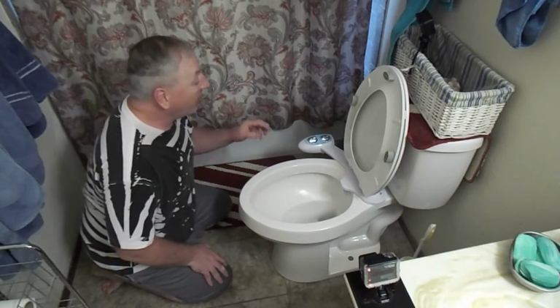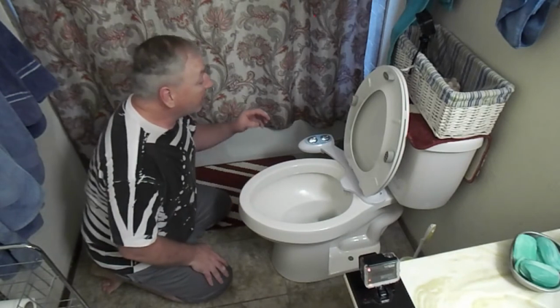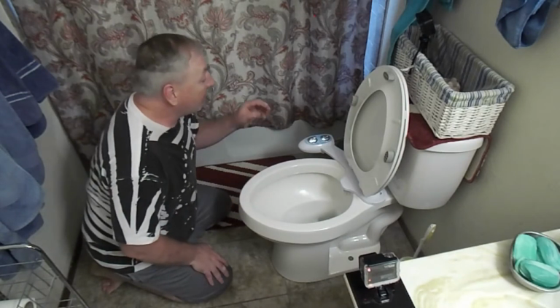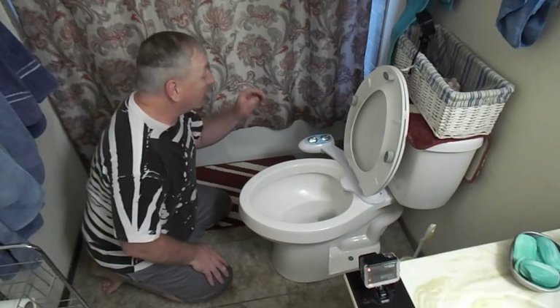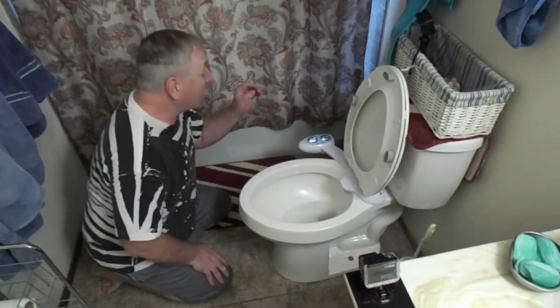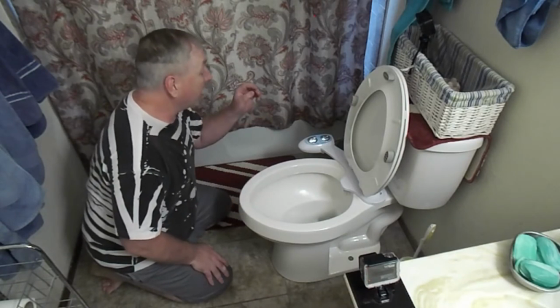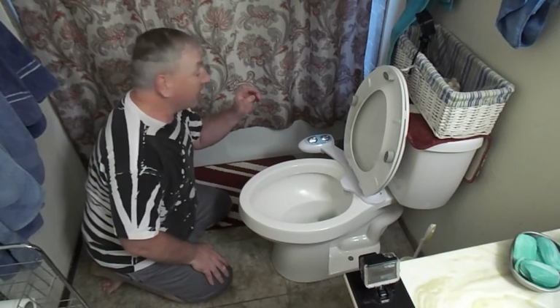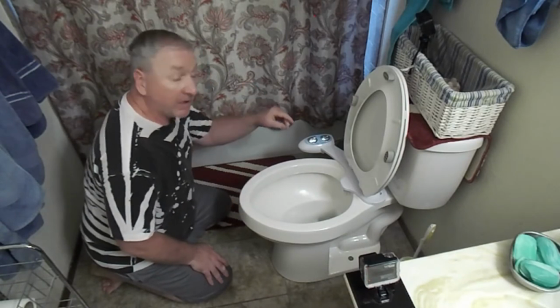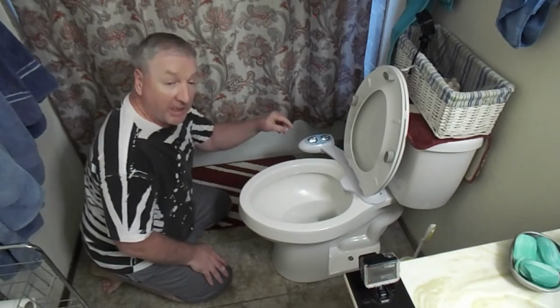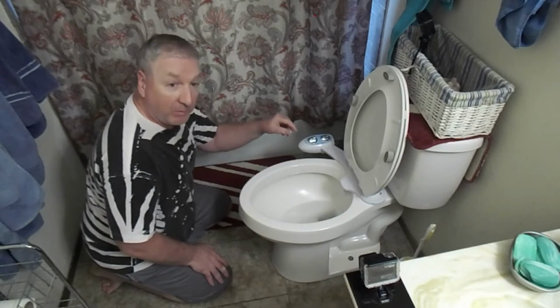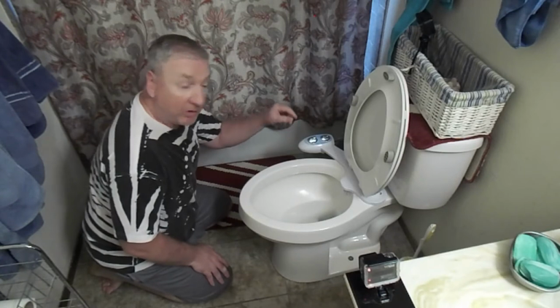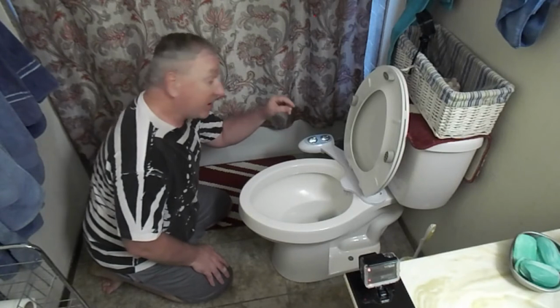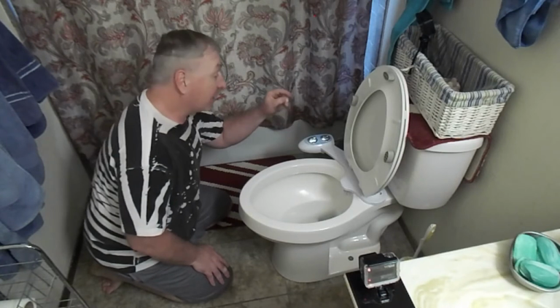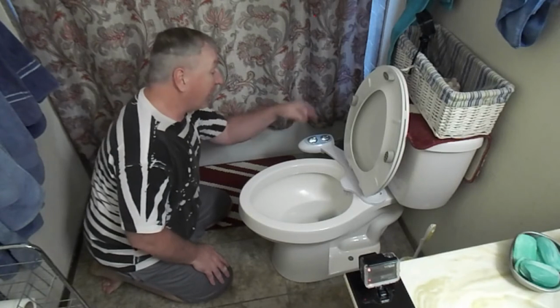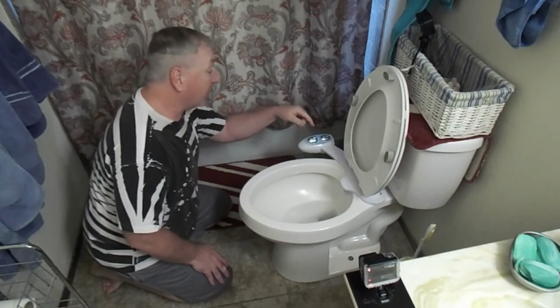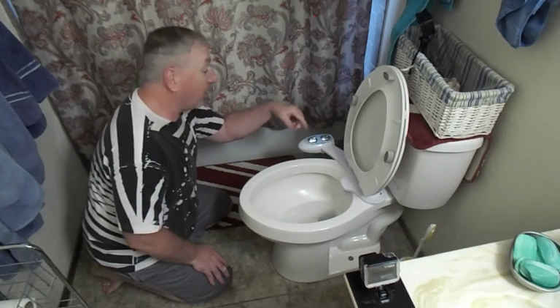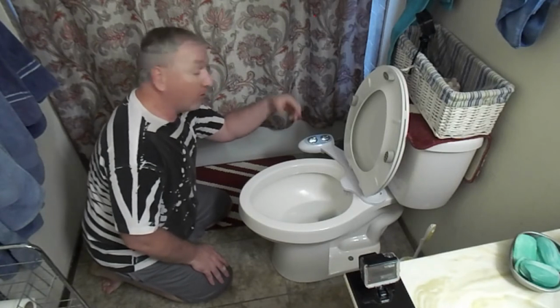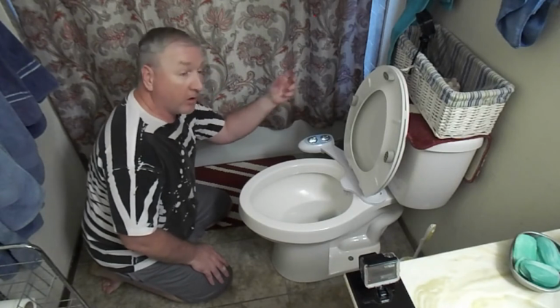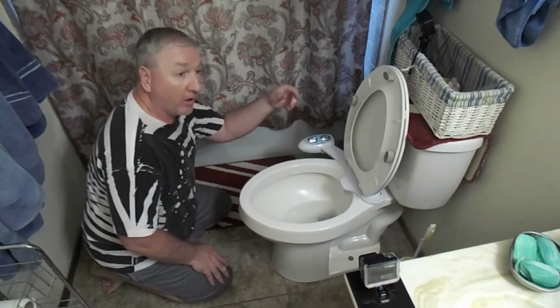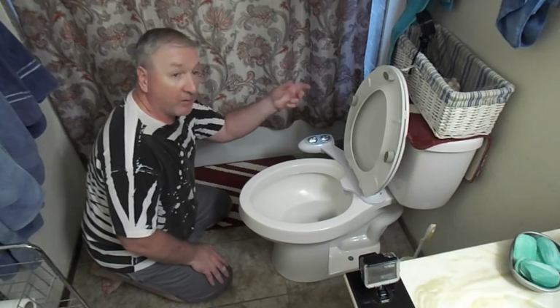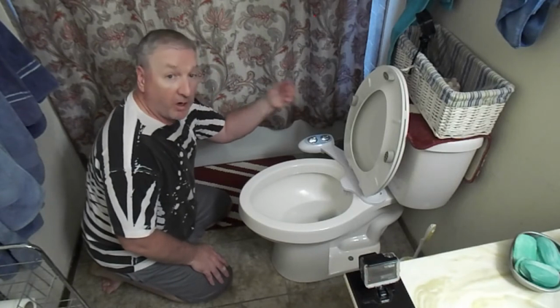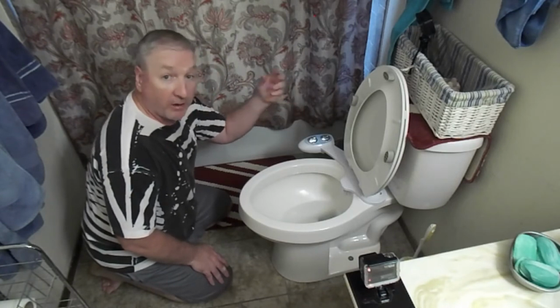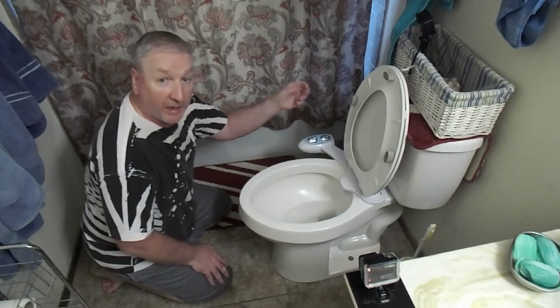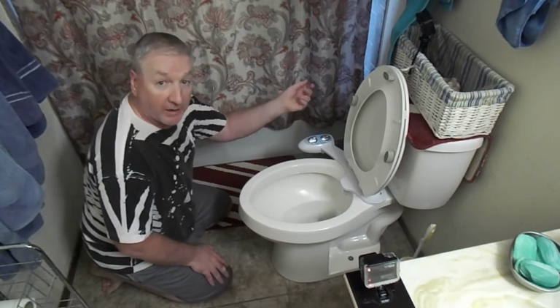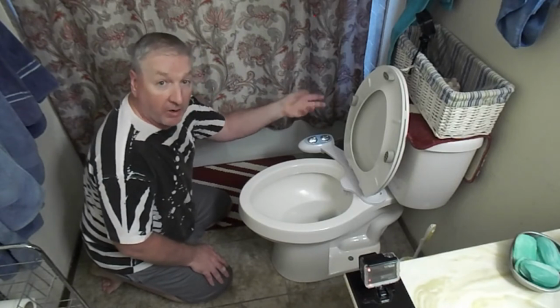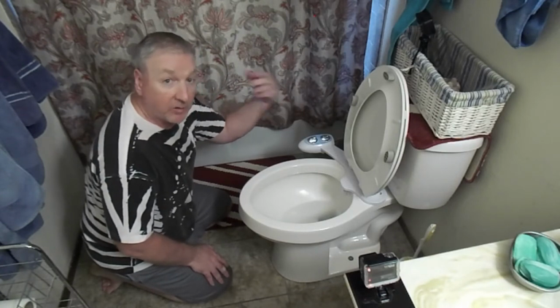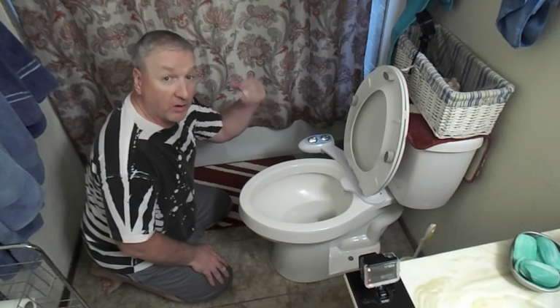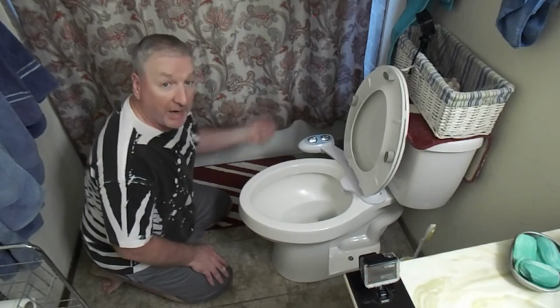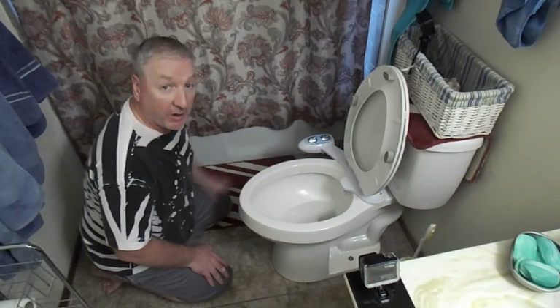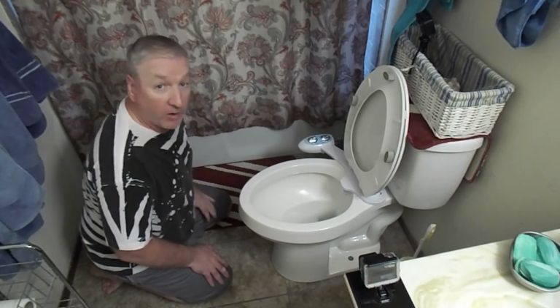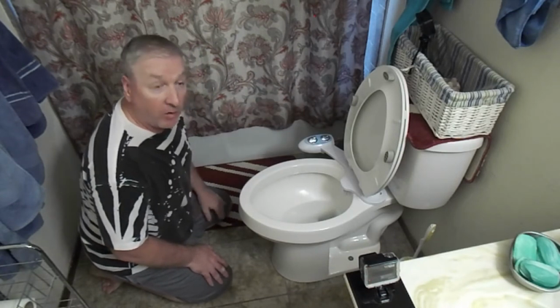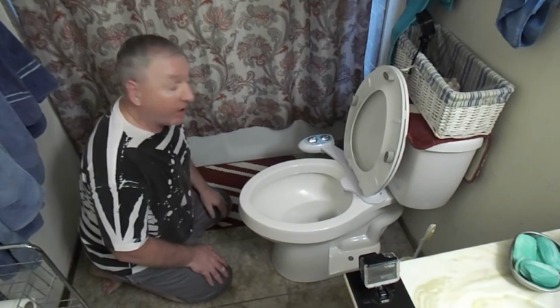I've already installed it. It was simple — just connect the hose, turn off the water, connect the hose, turn back on the water.